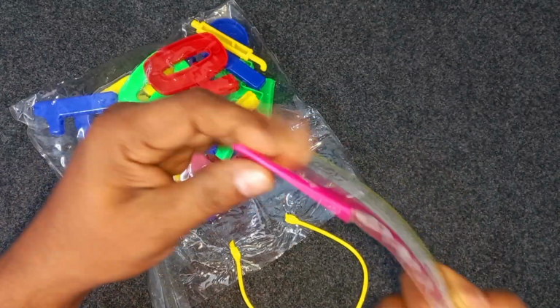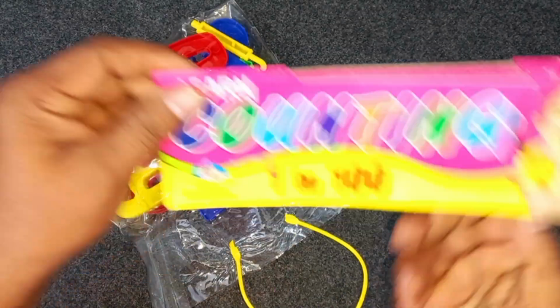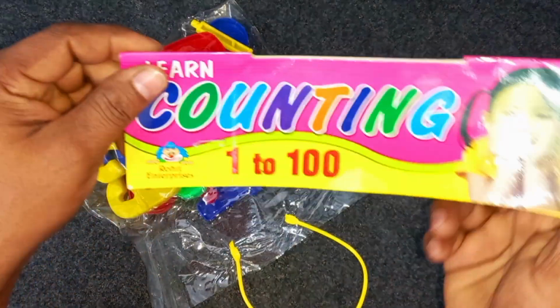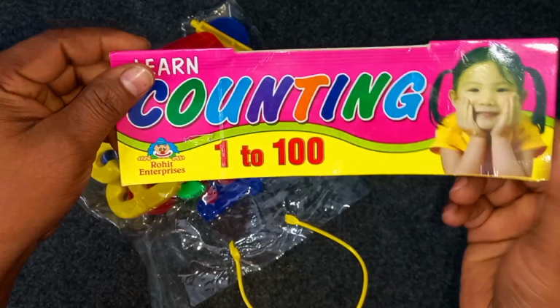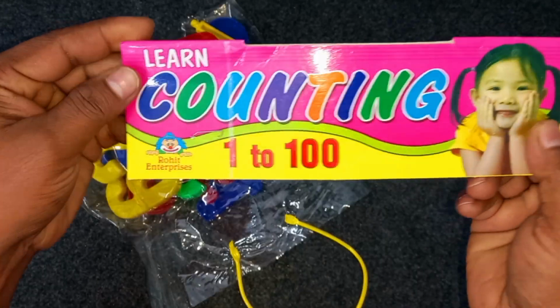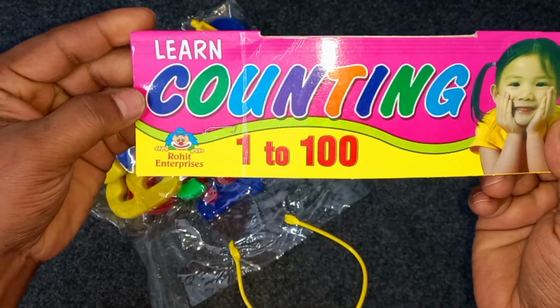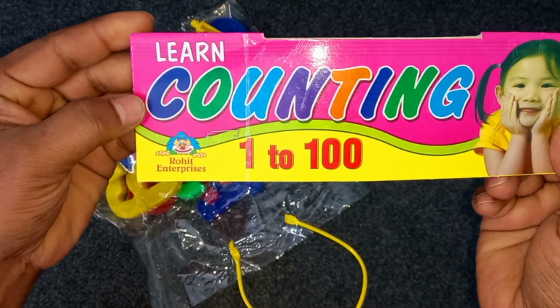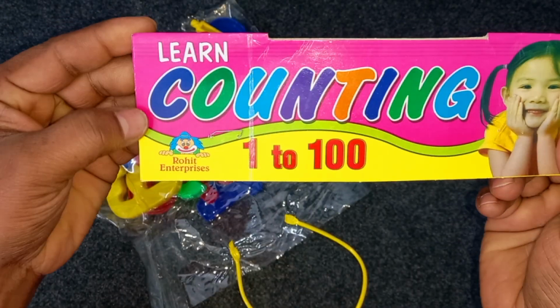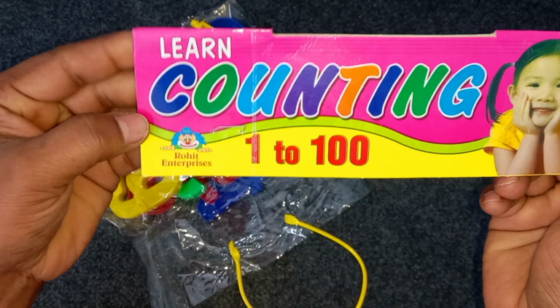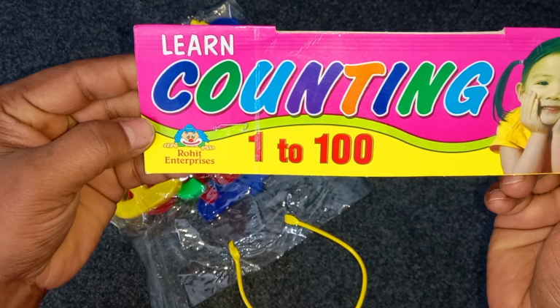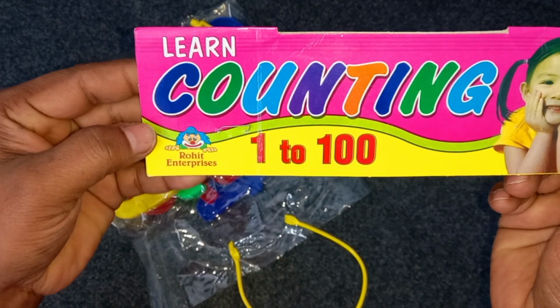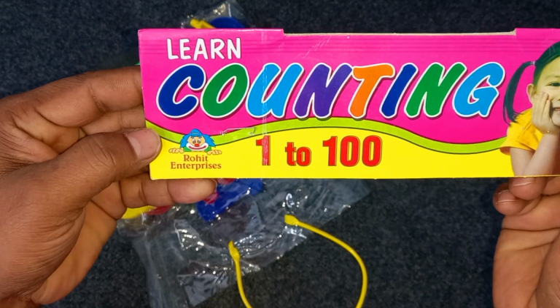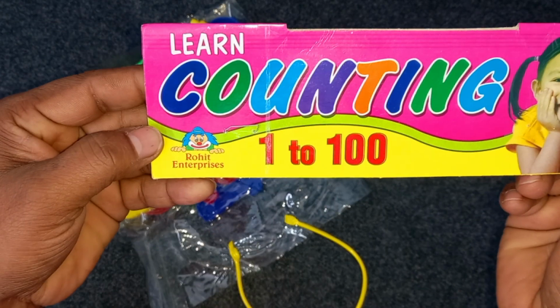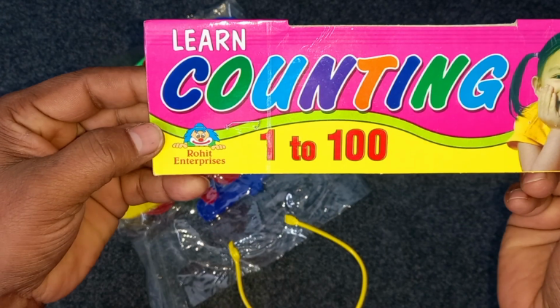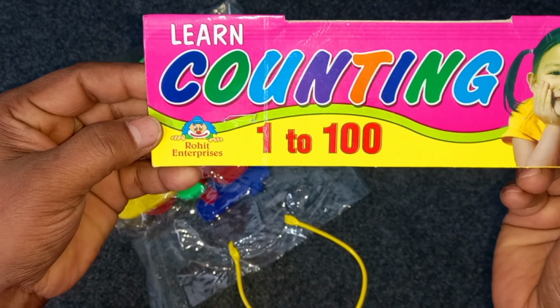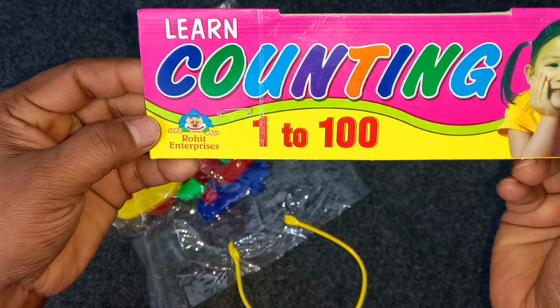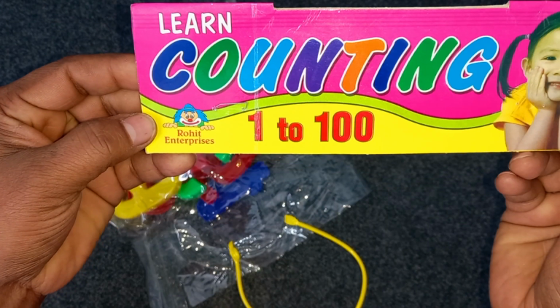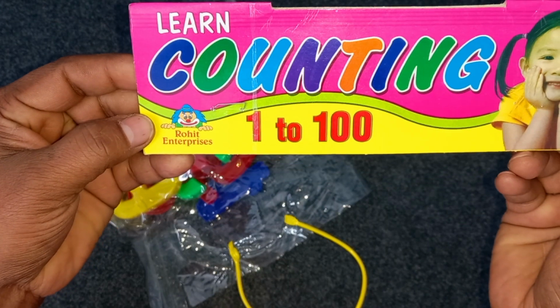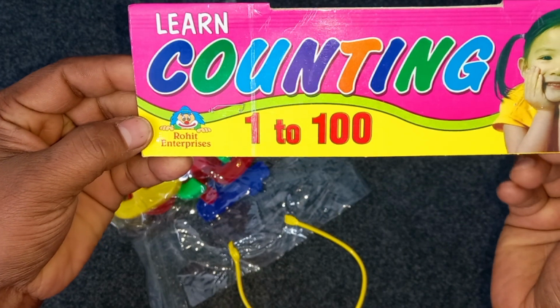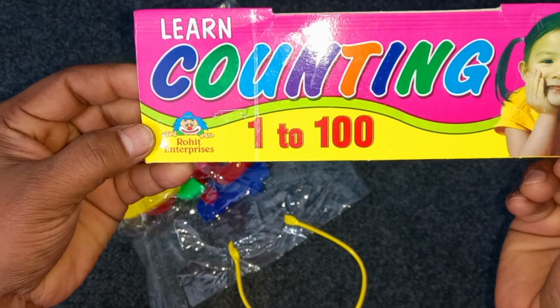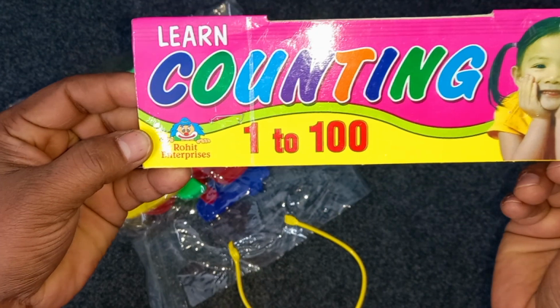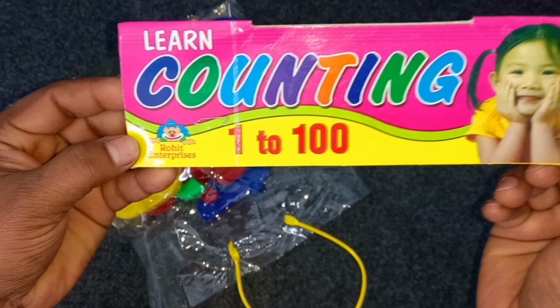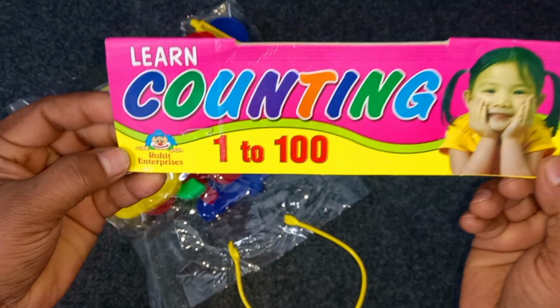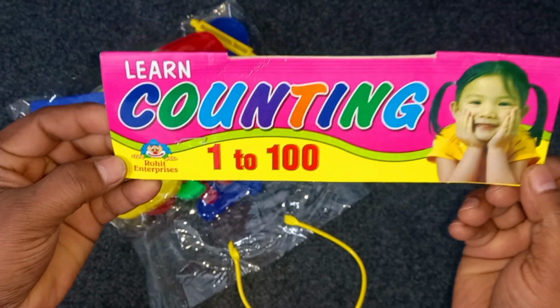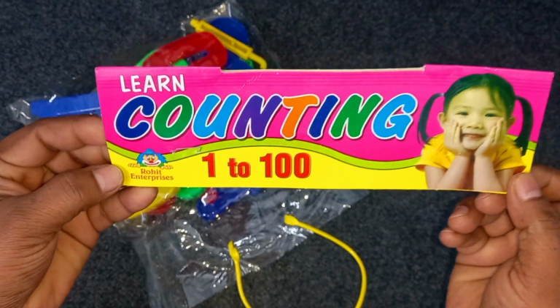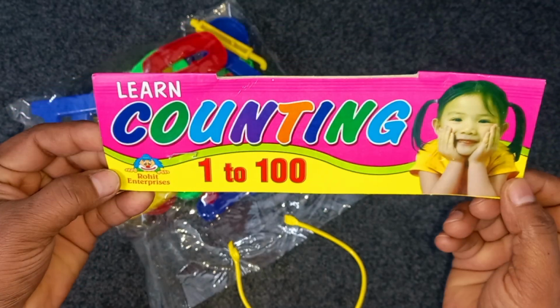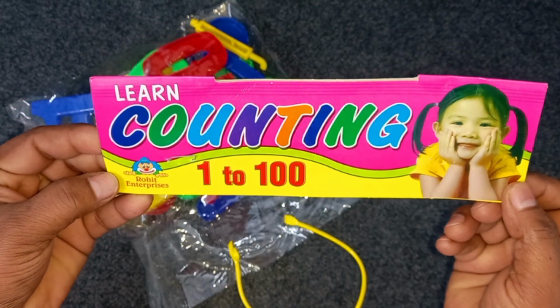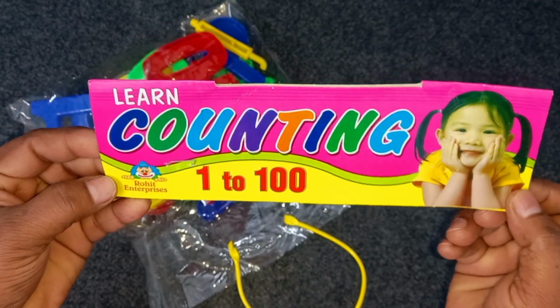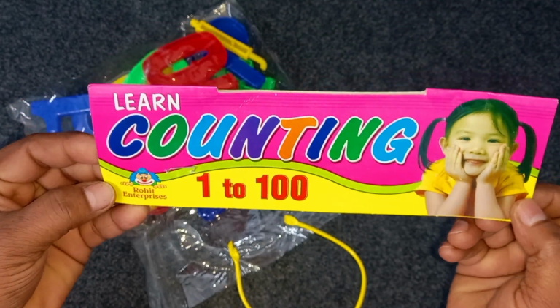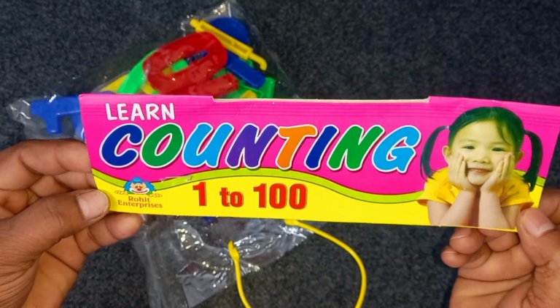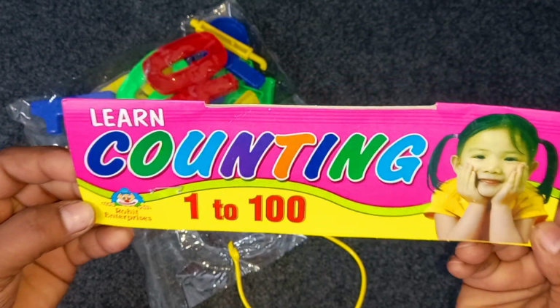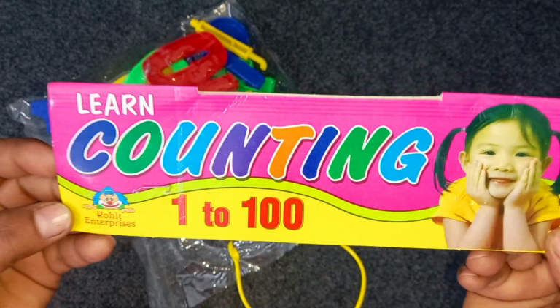Learn counting numbers. One, two hundred.